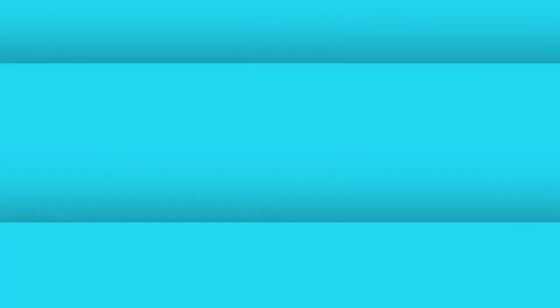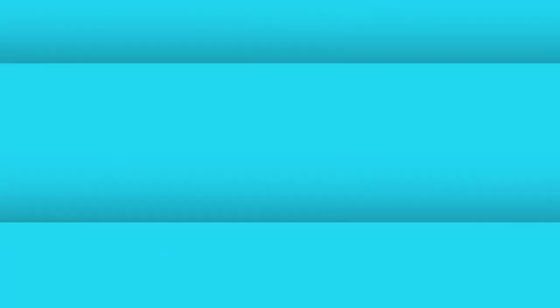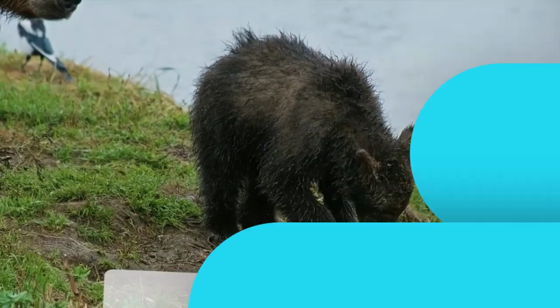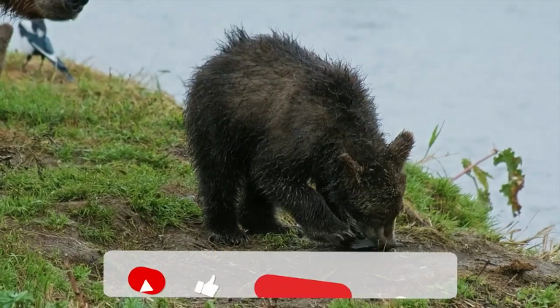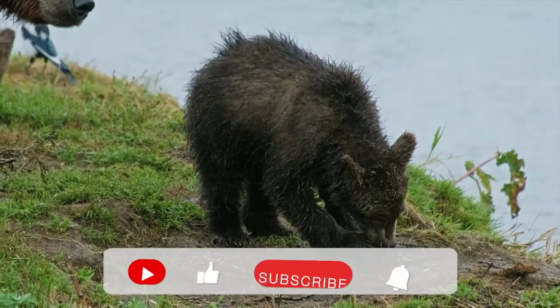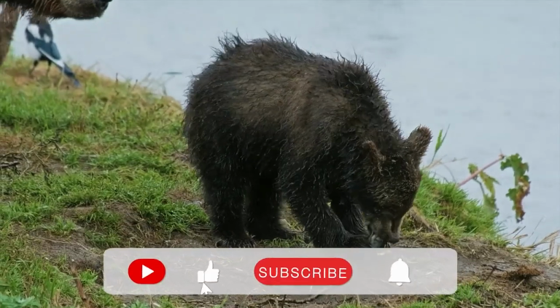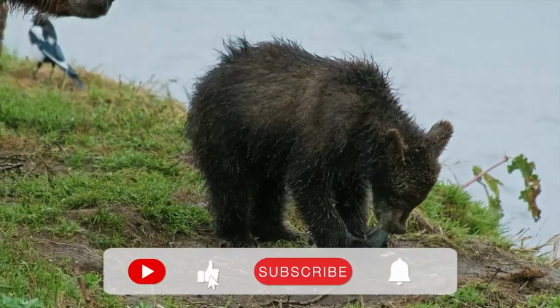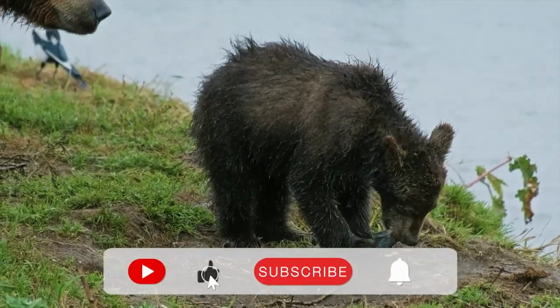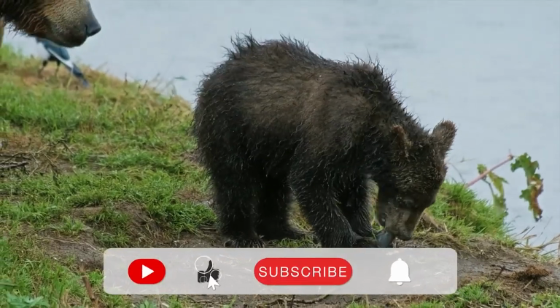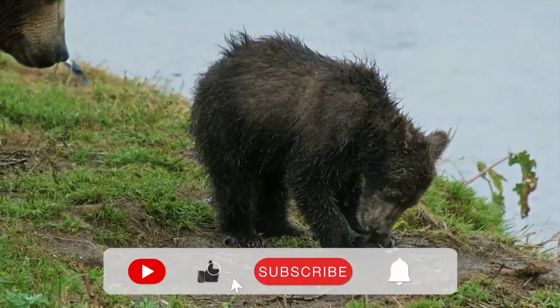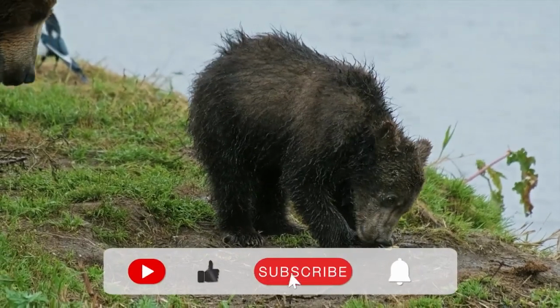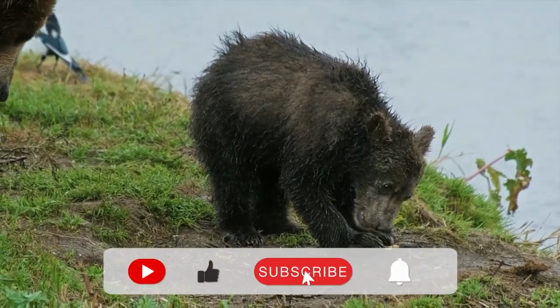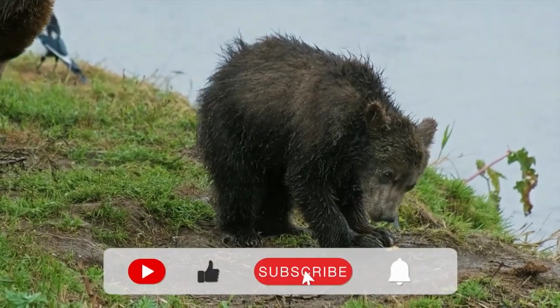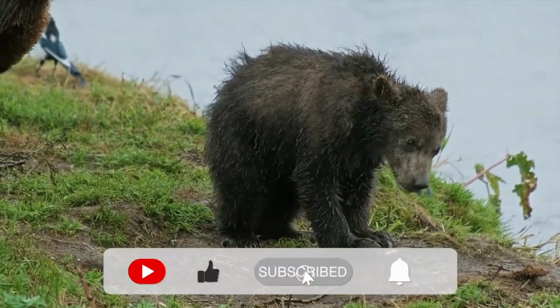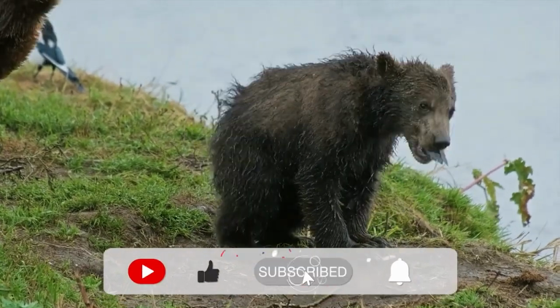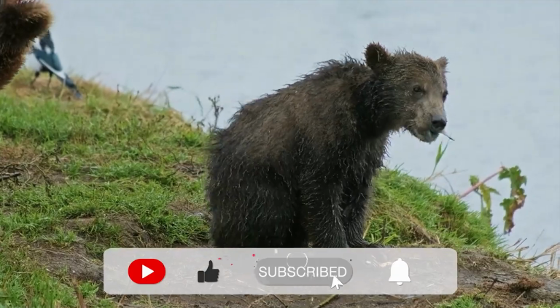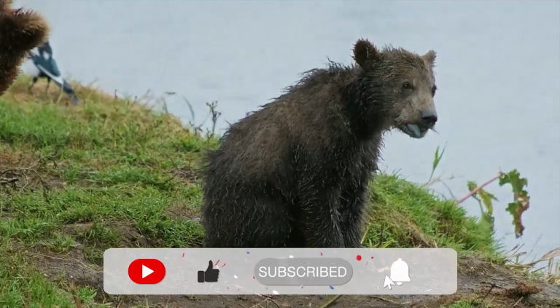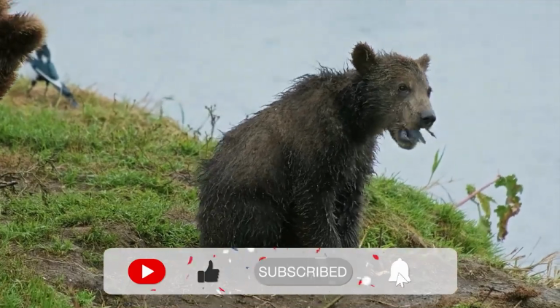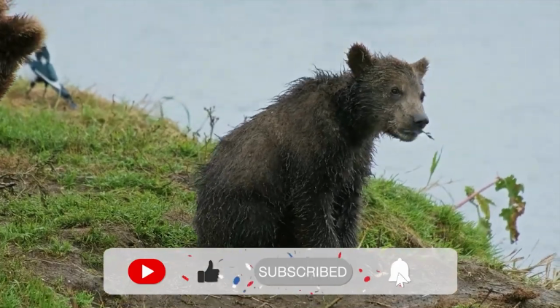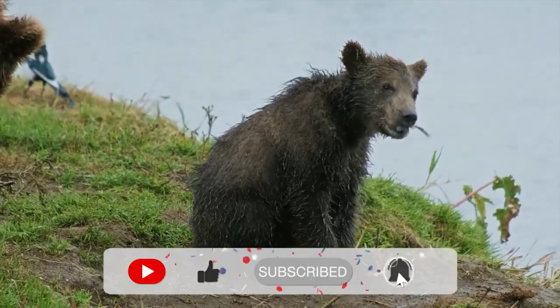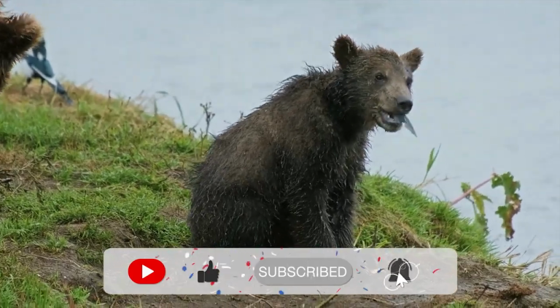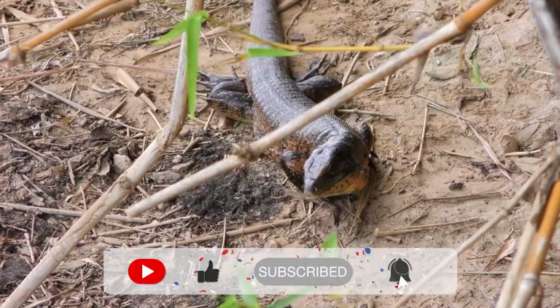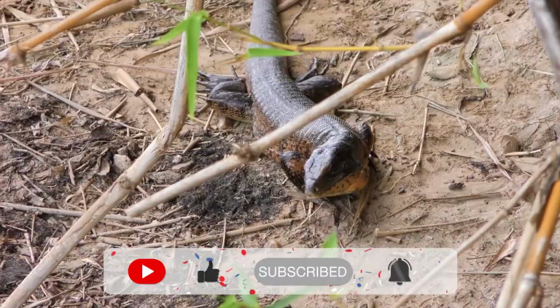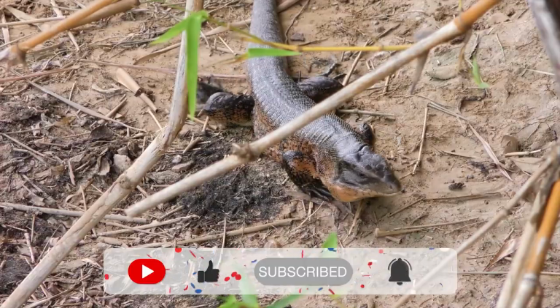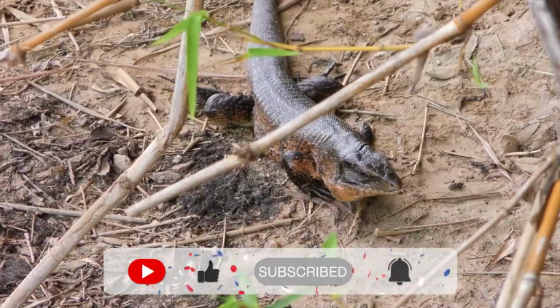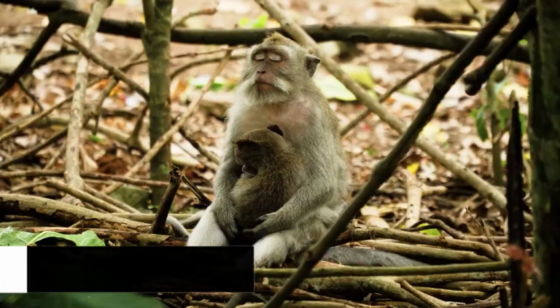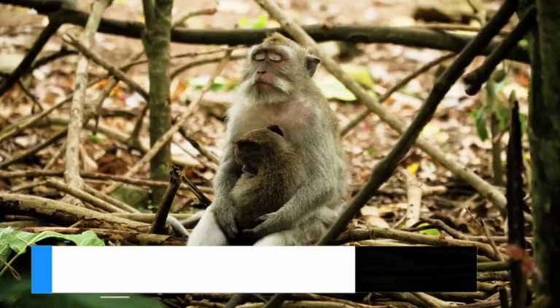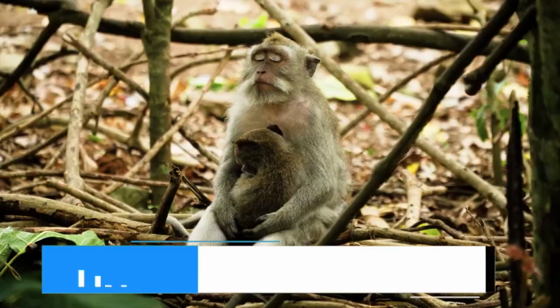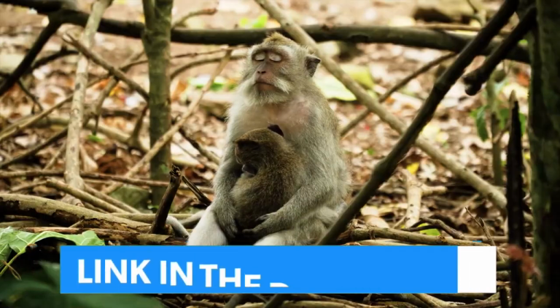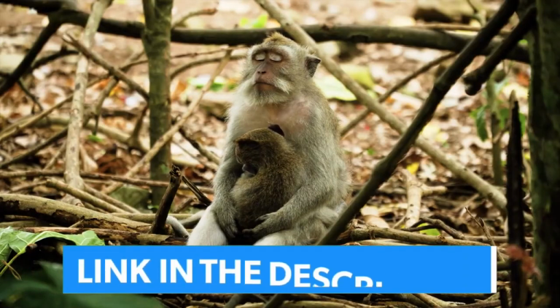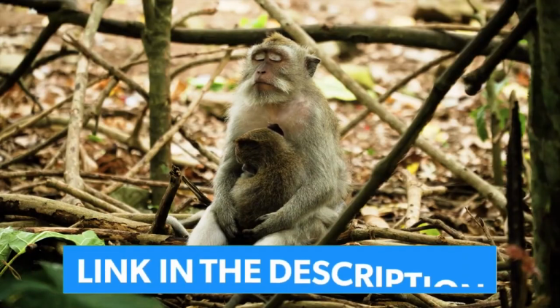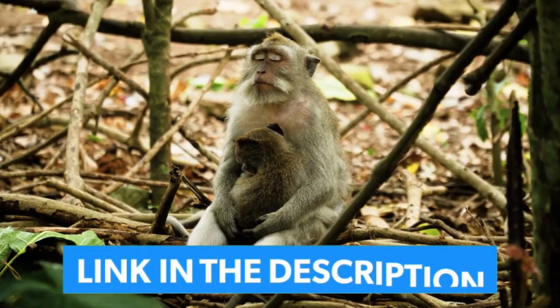Please subscribe for more amazing content. For more information on this in full coverage, check out the link below in the description.